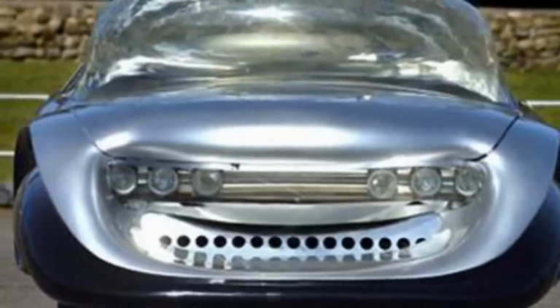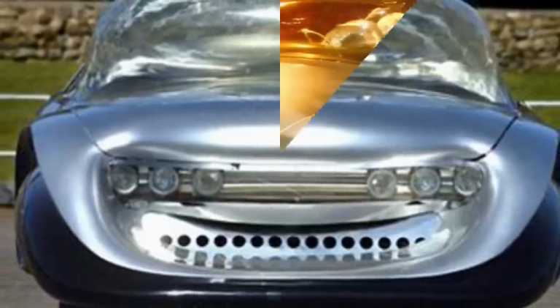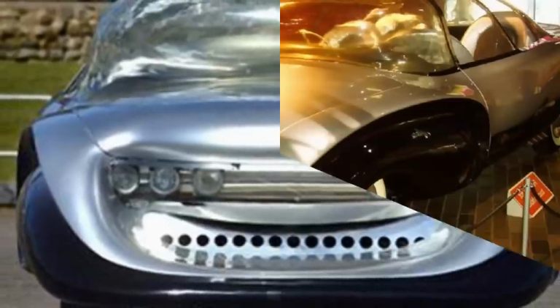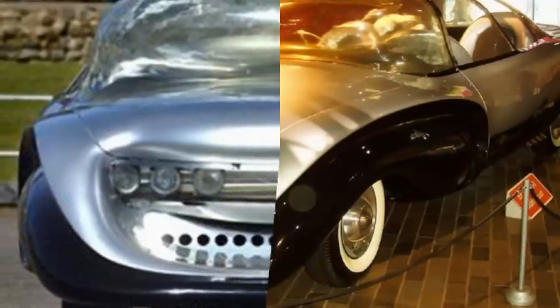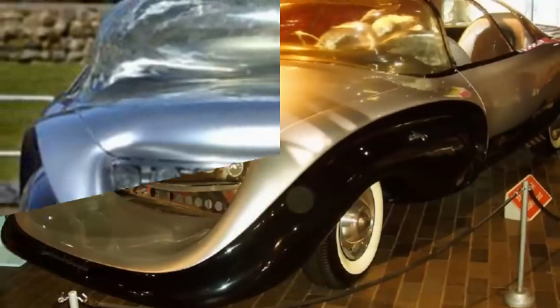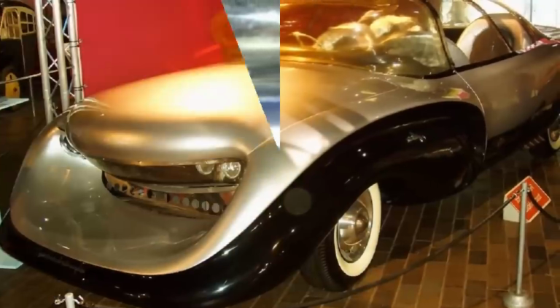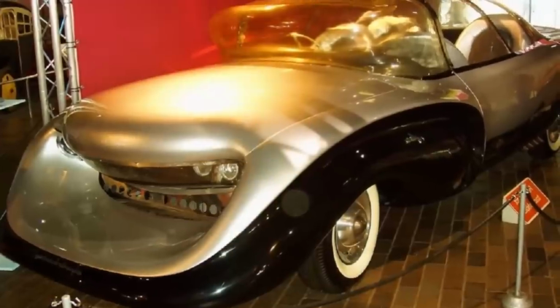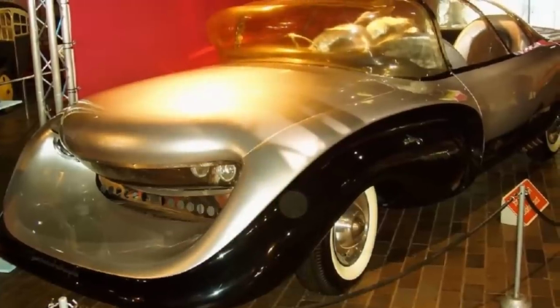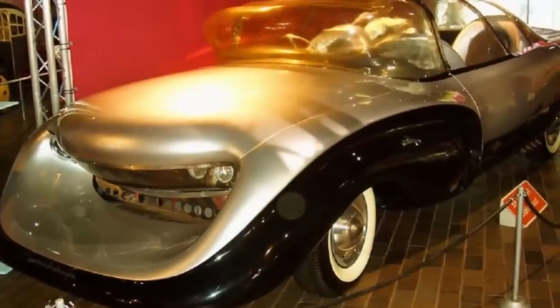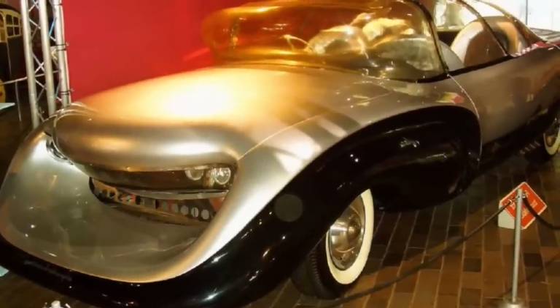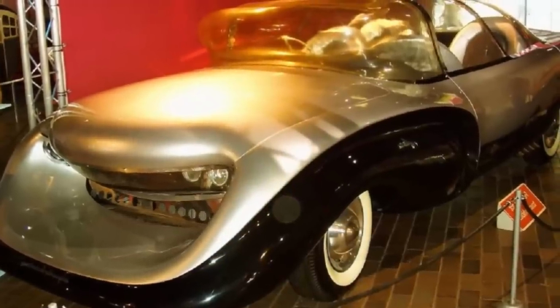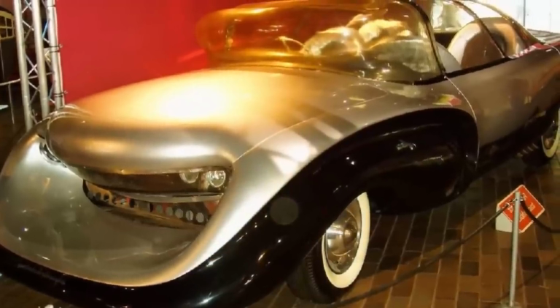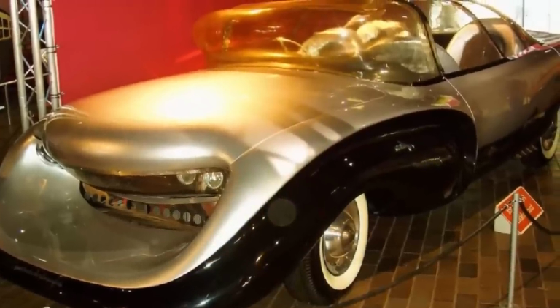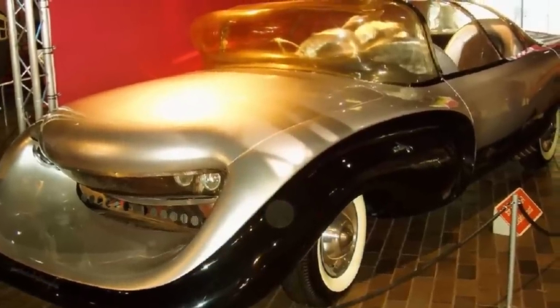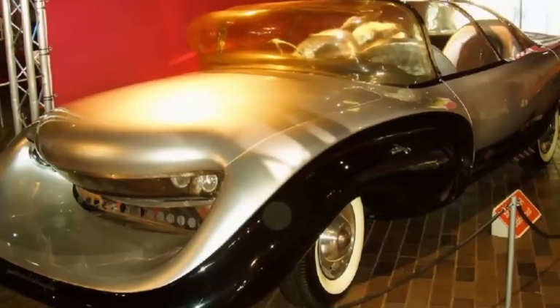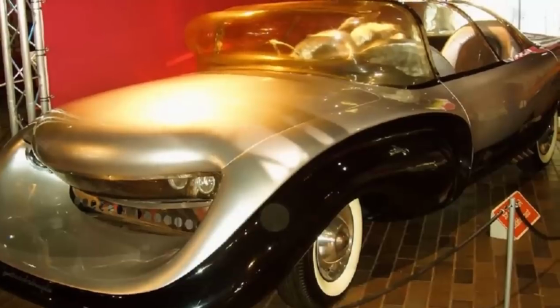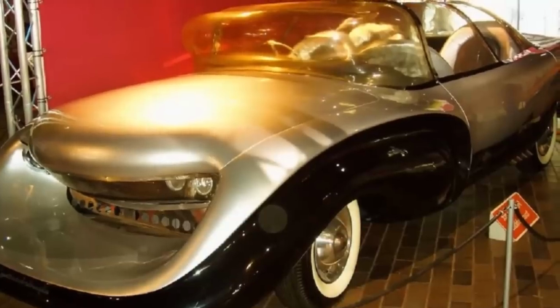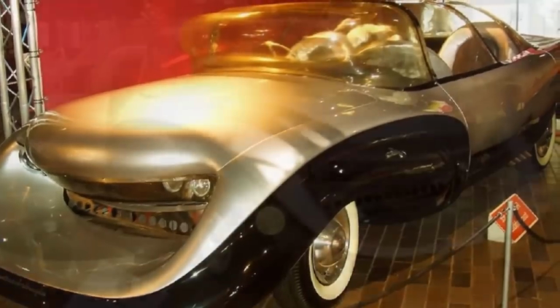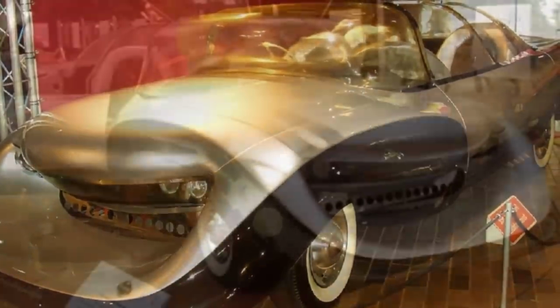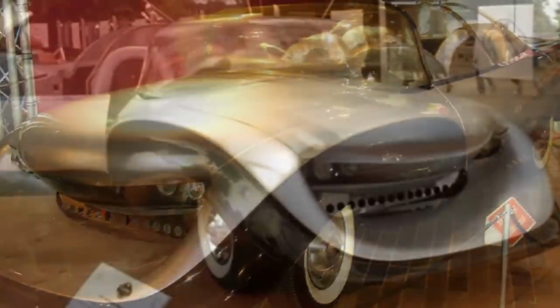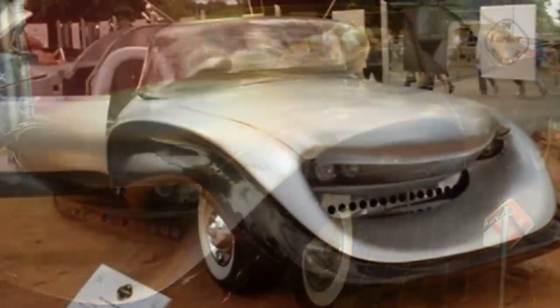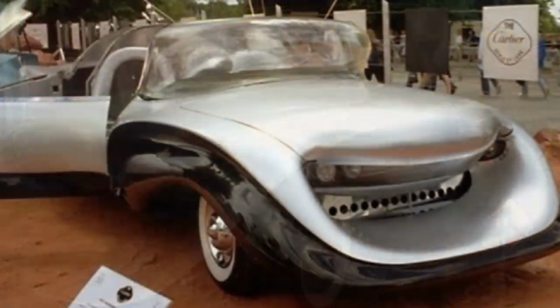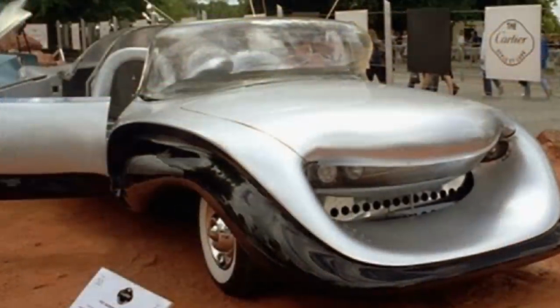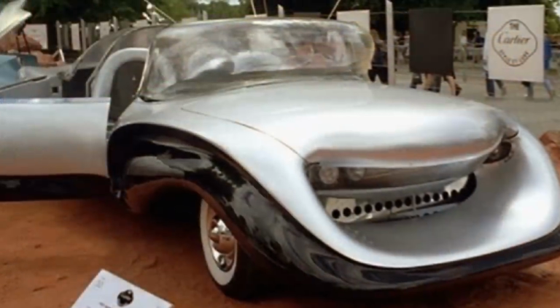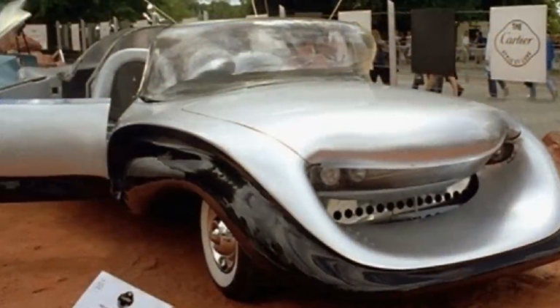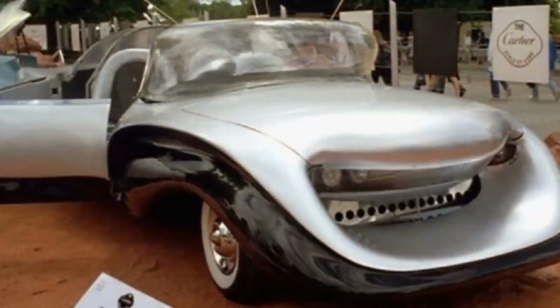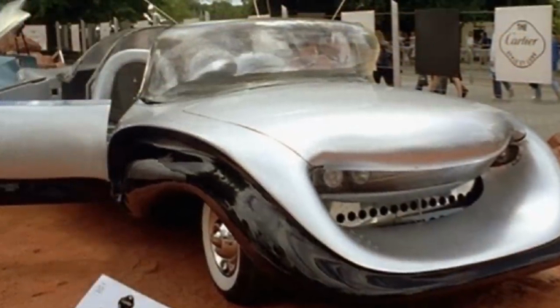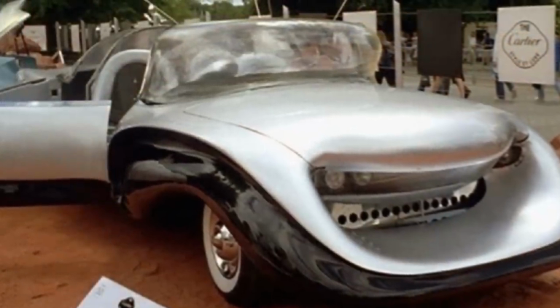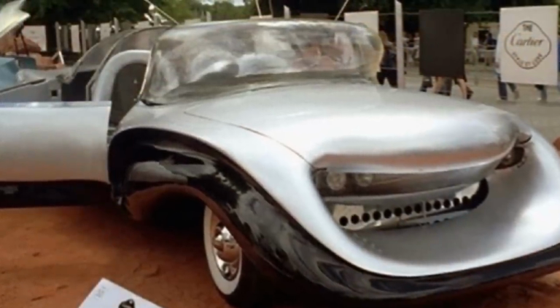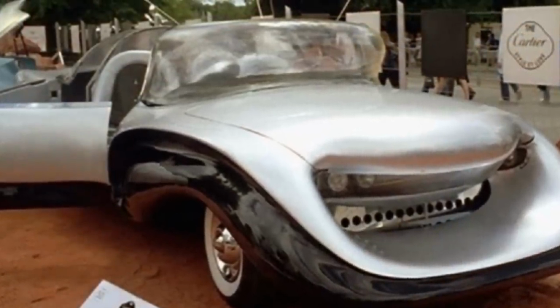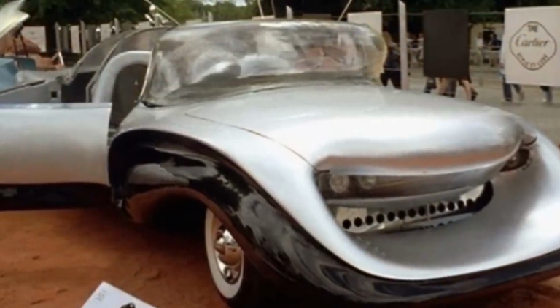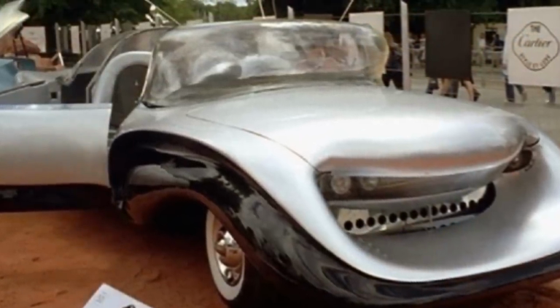The prototype cost approximately $30,000 to build, but a cost of $12,000 was anticipated had the car reached the production stages.